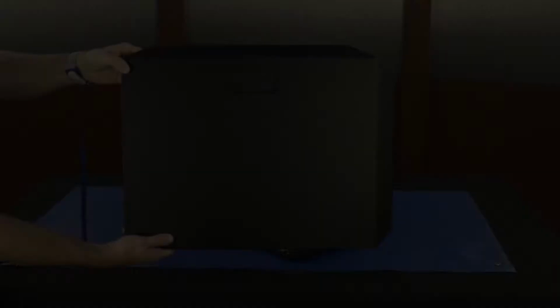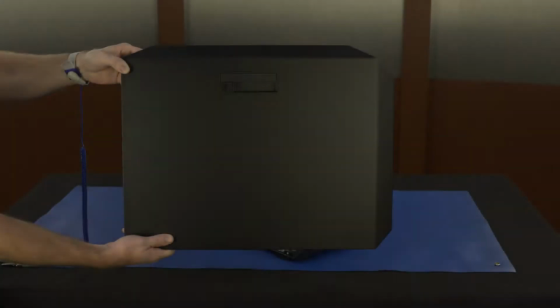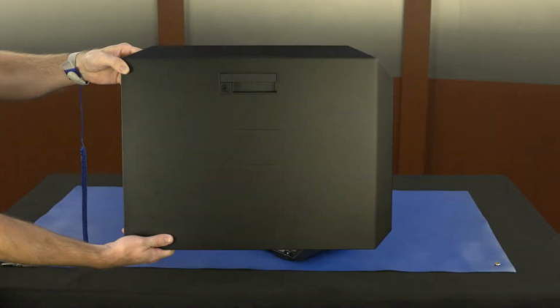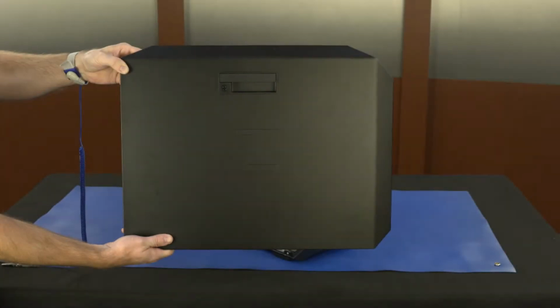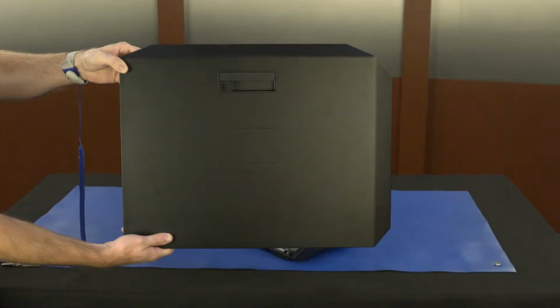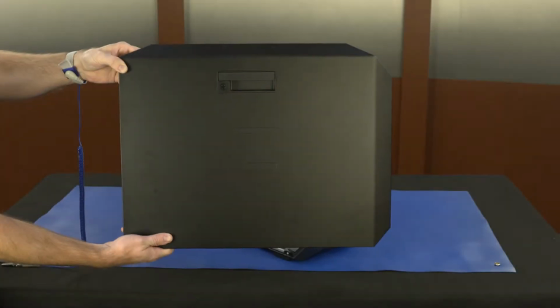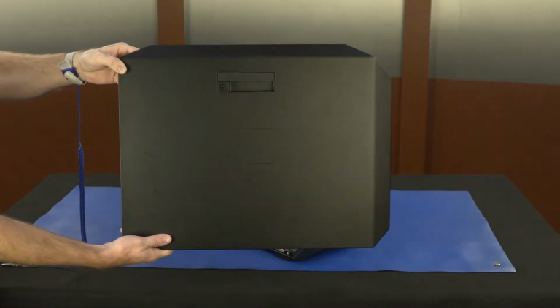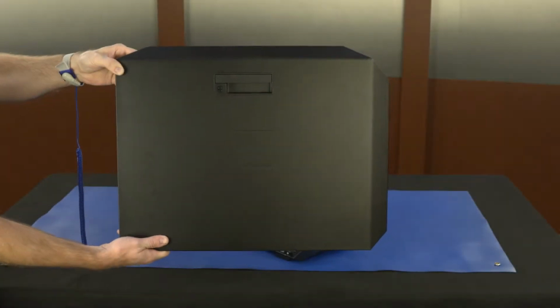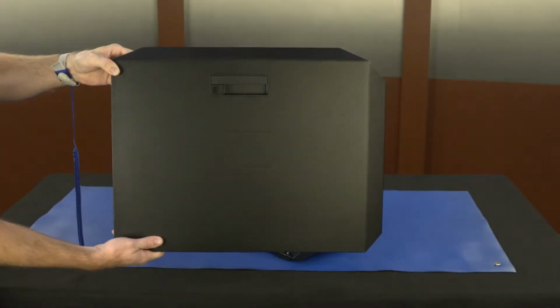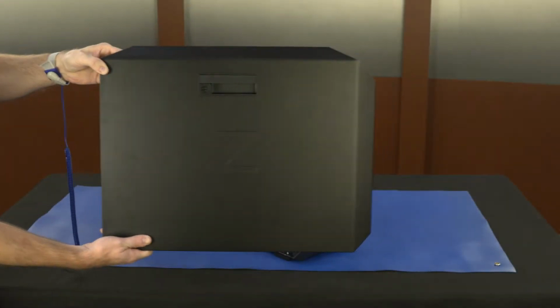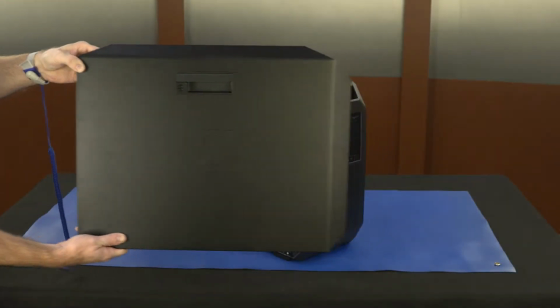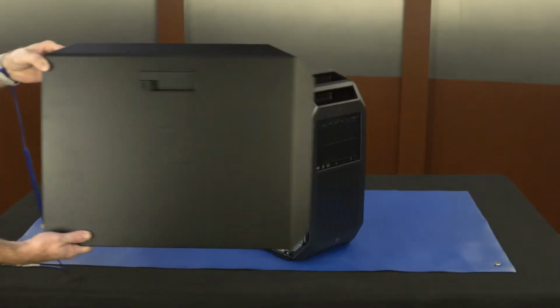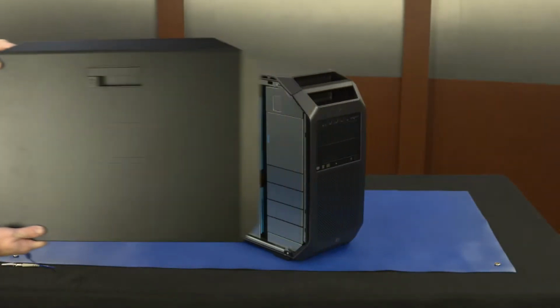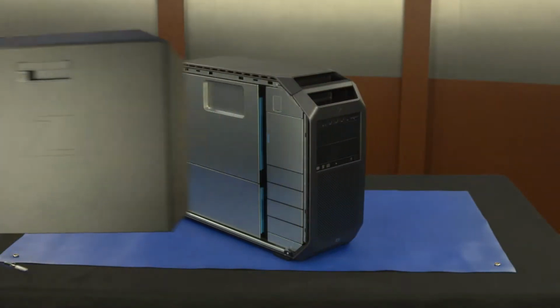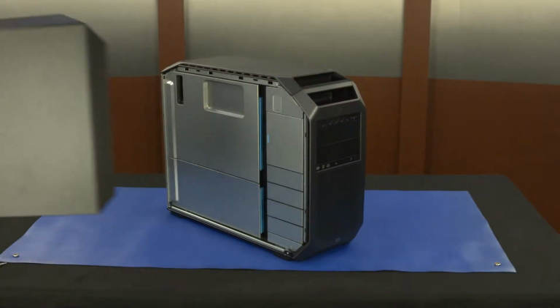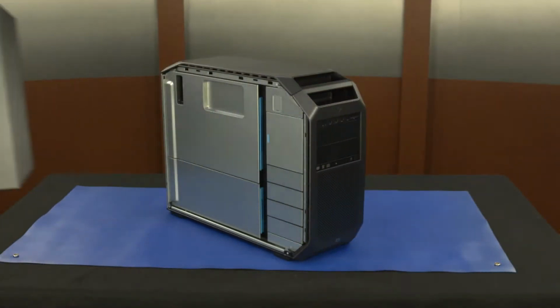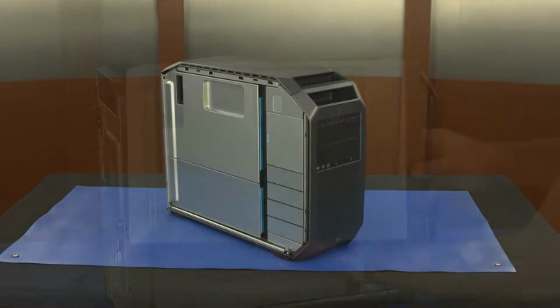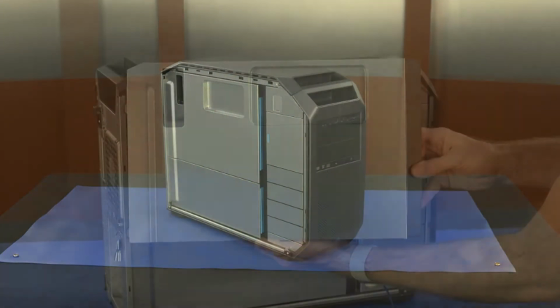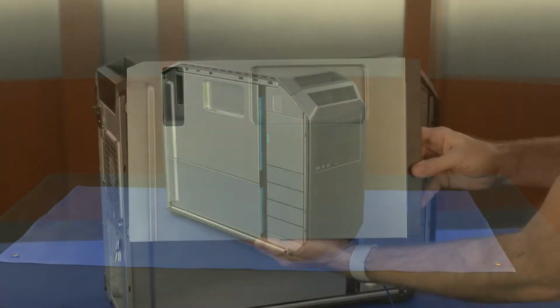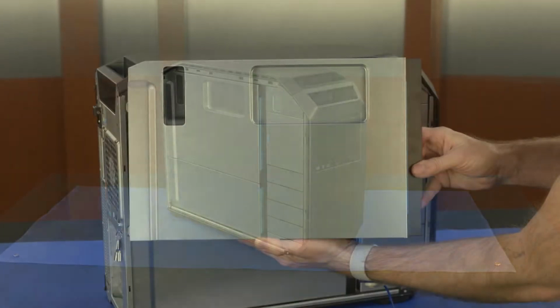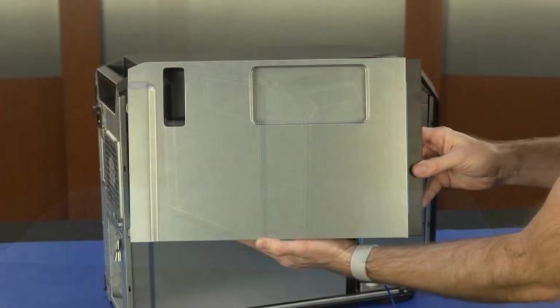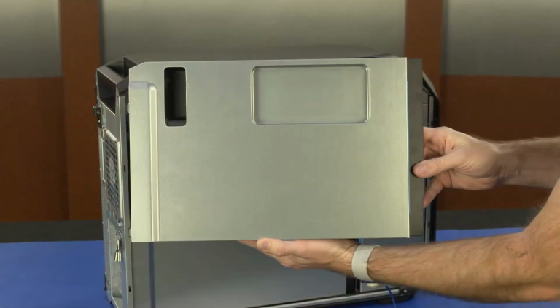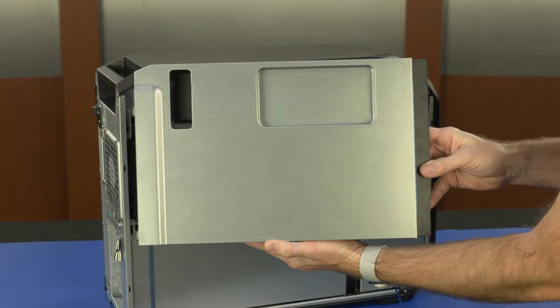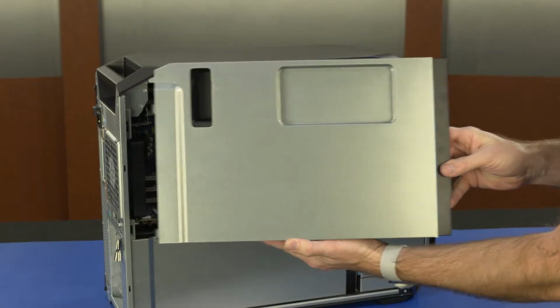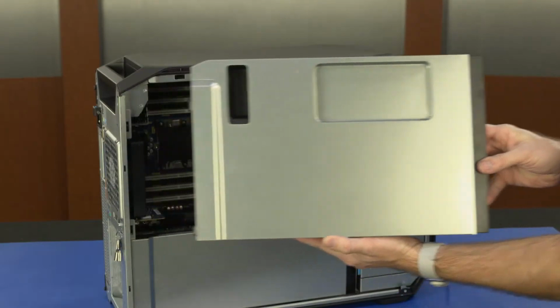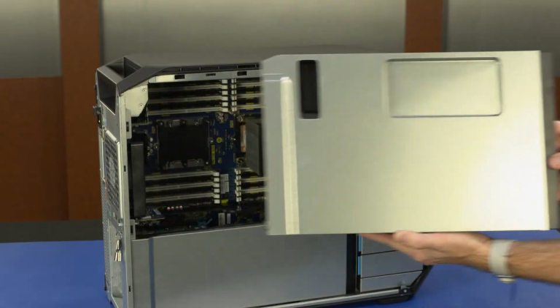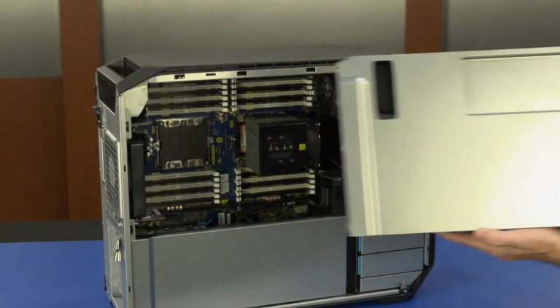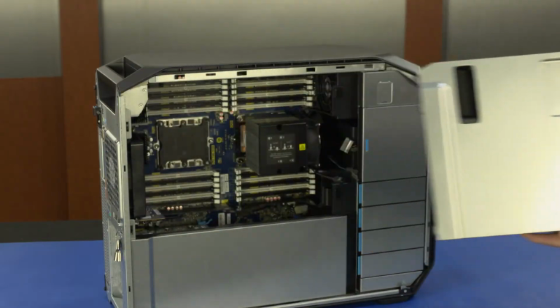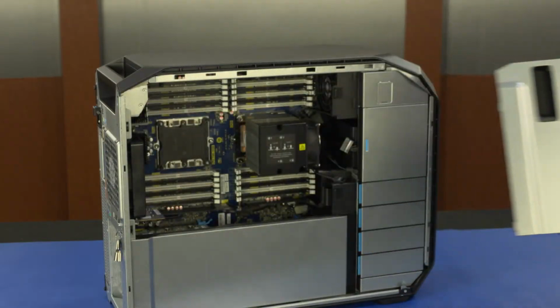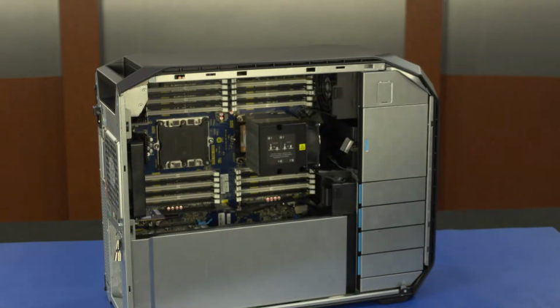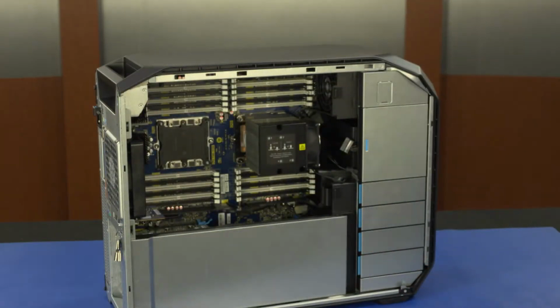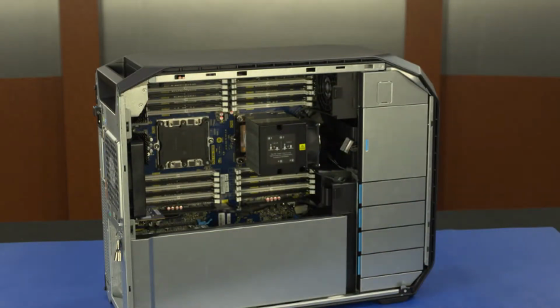Before you begin, remove the access panel and processor memory duct assembly.